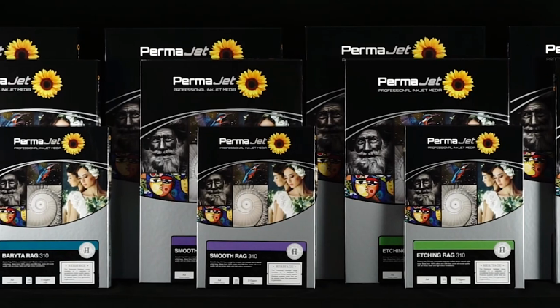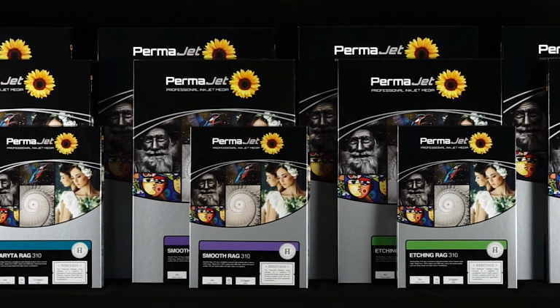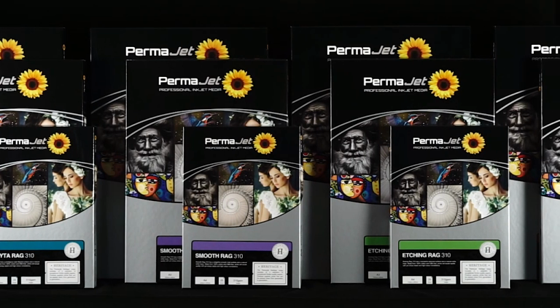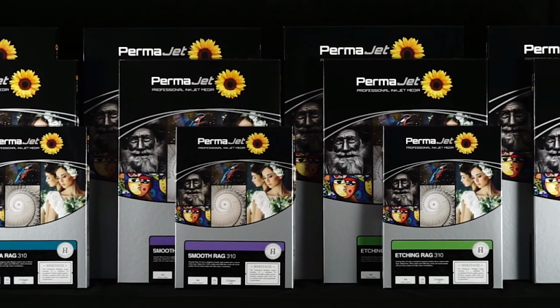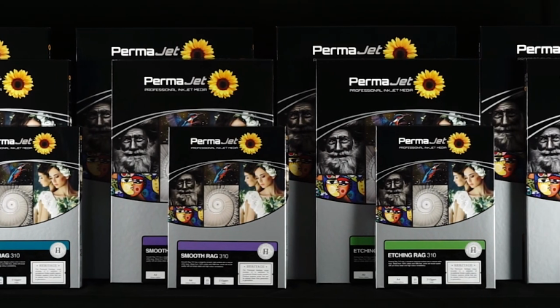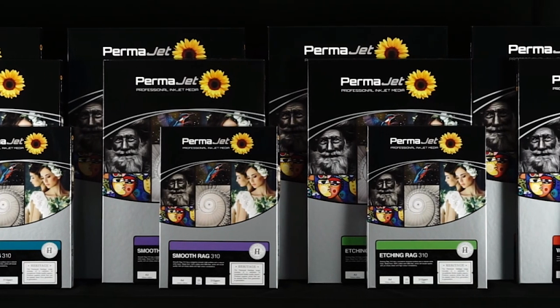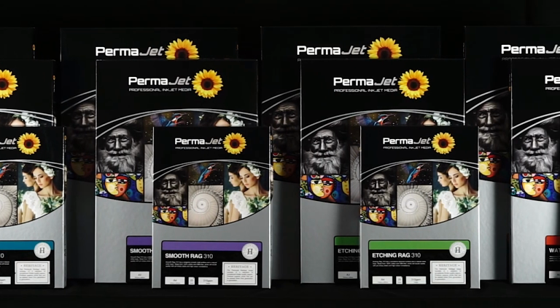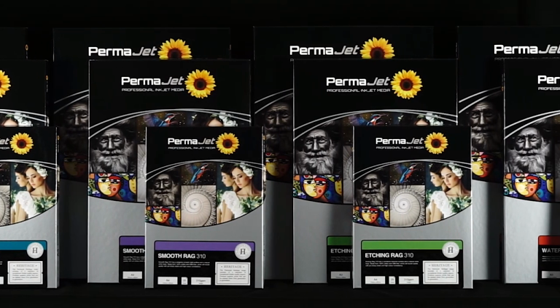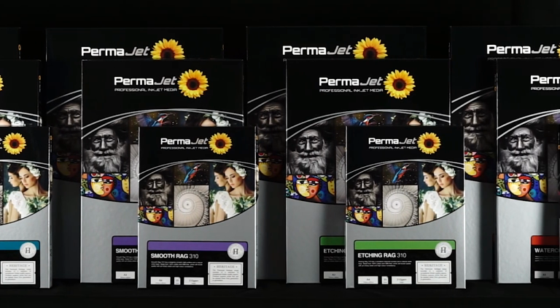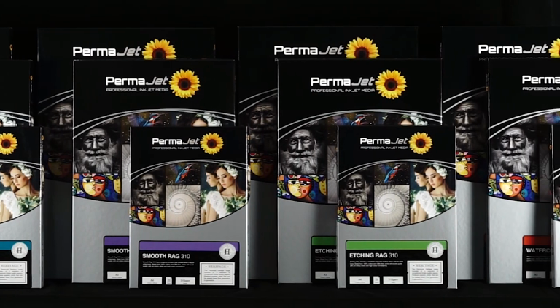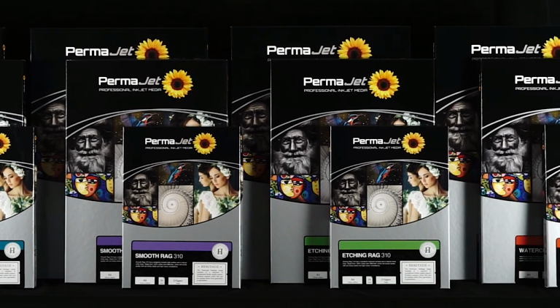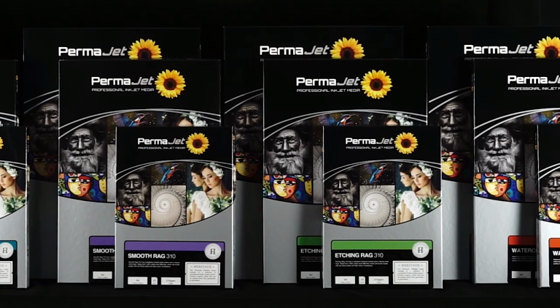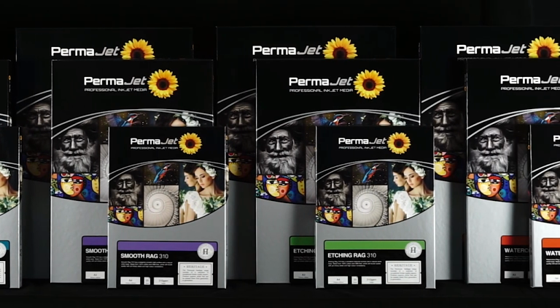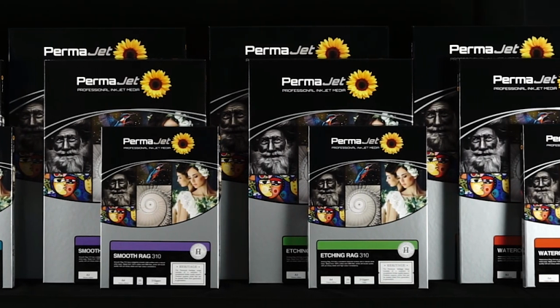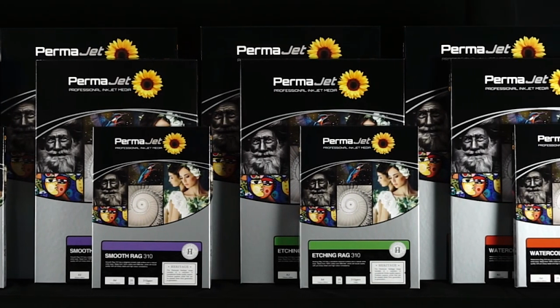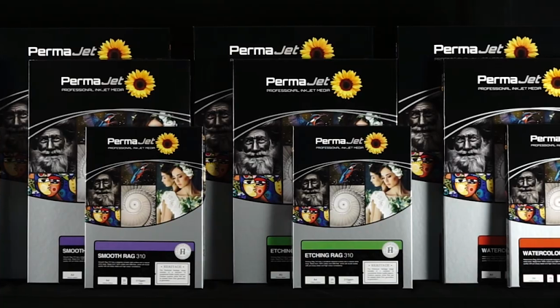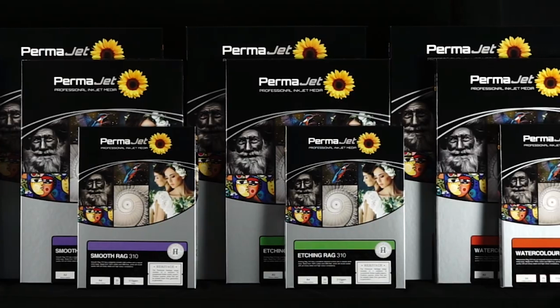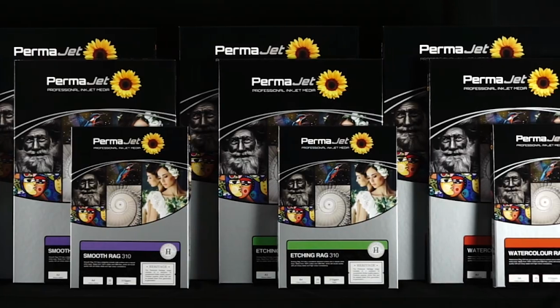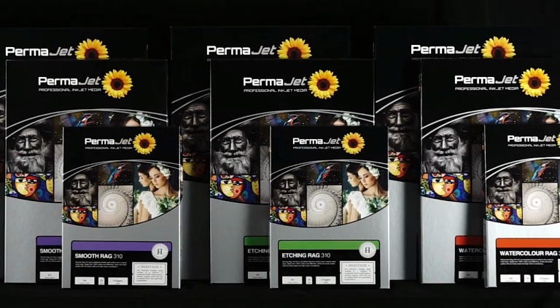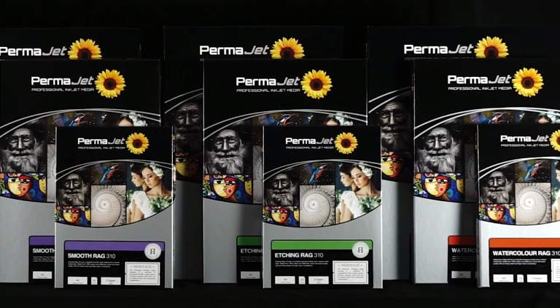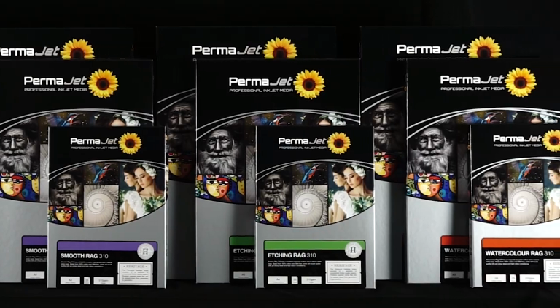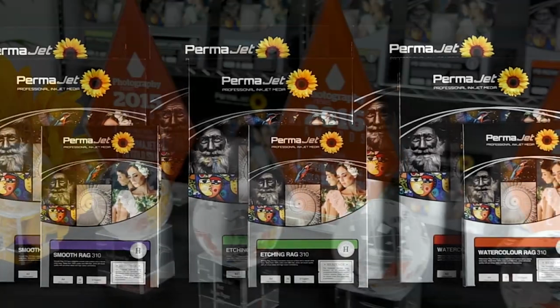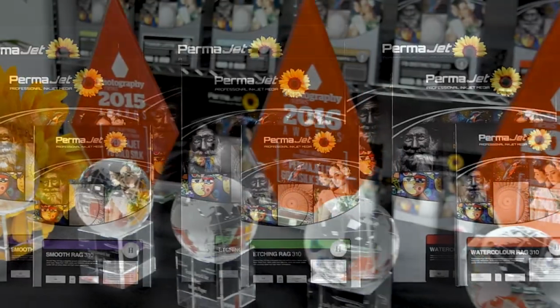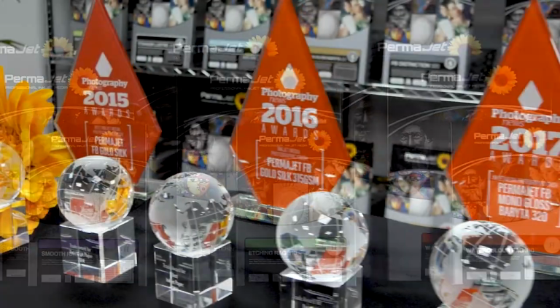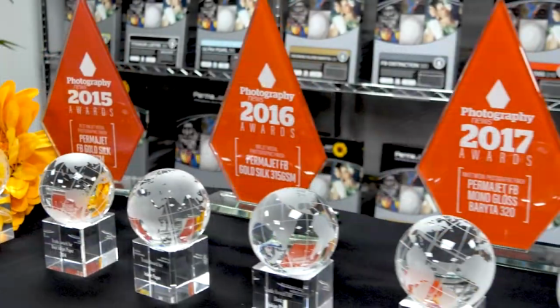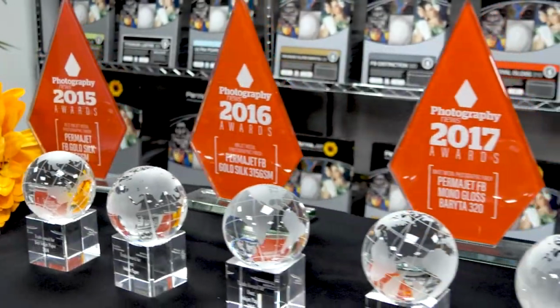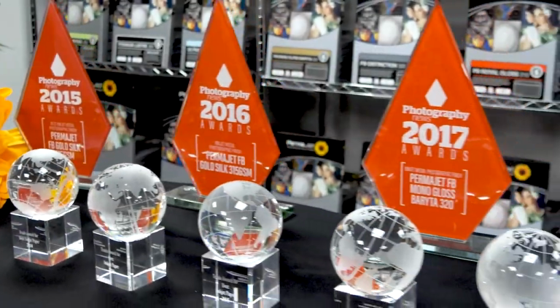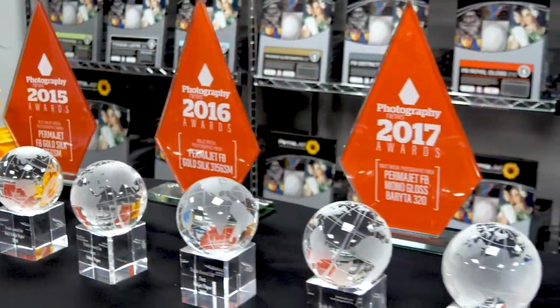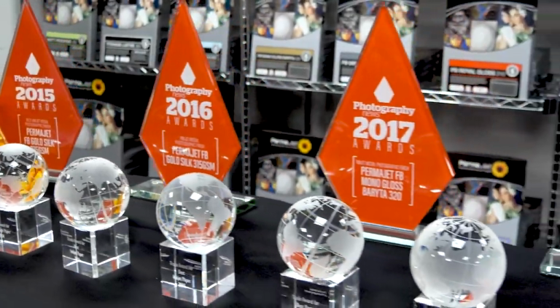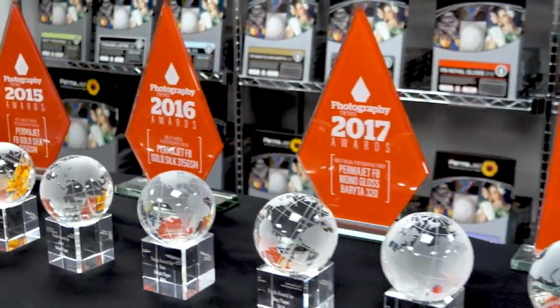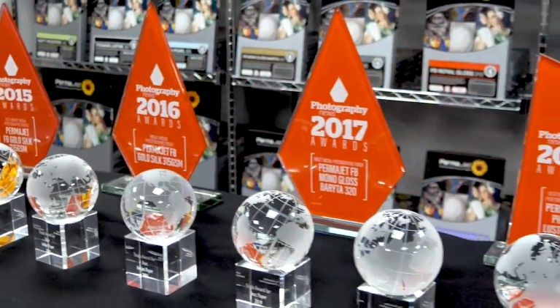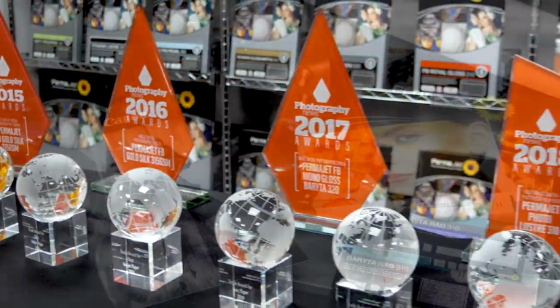Introducing the Heritage Range, a selection of four 100% cotton and OBA-free fine art papers that join our award-winning paper Museum Heritage.